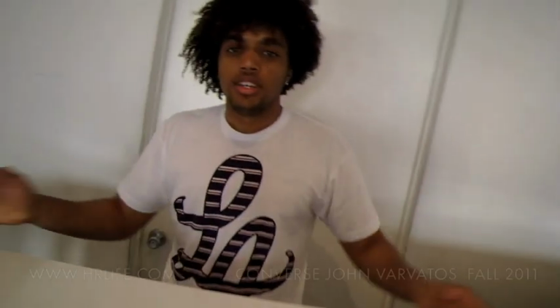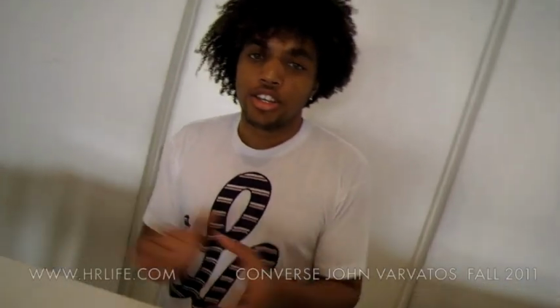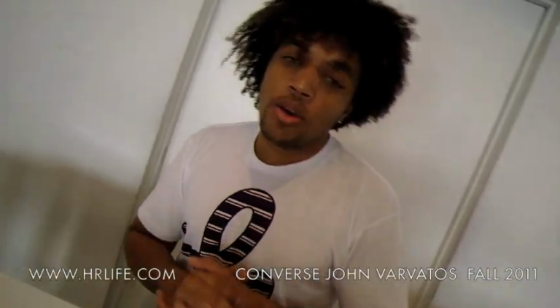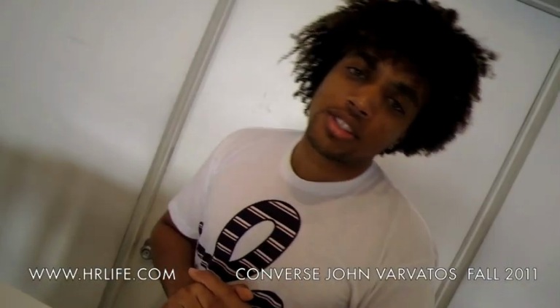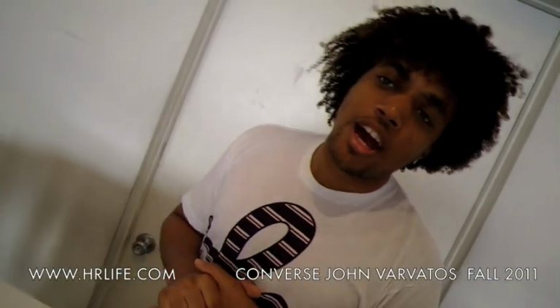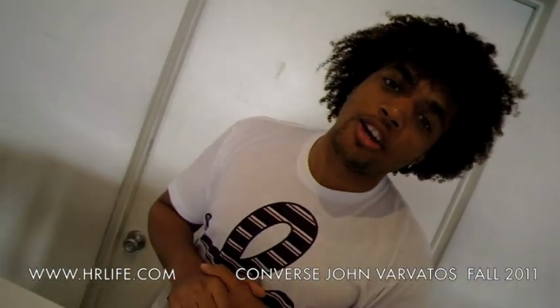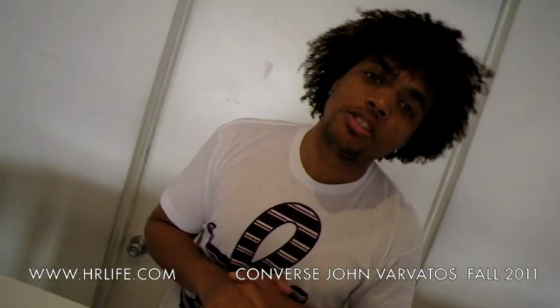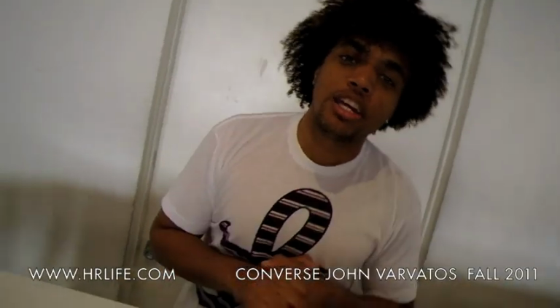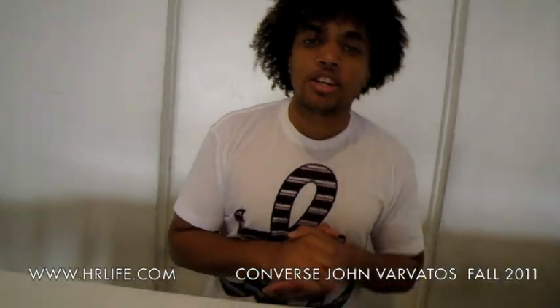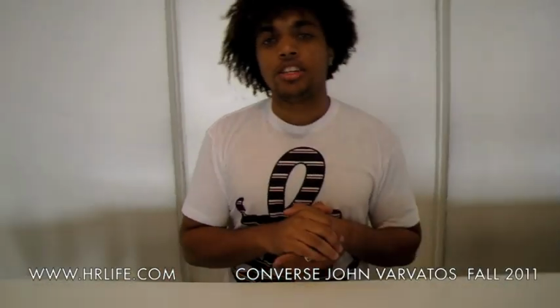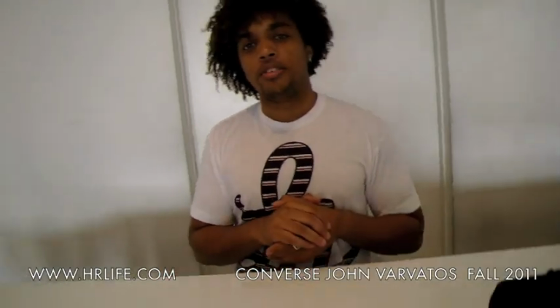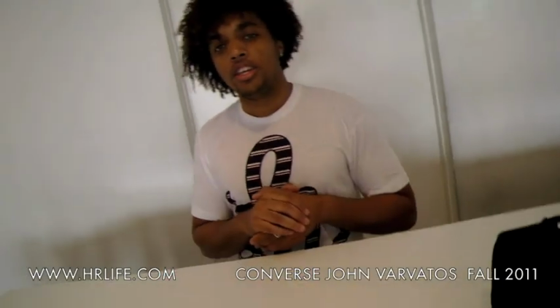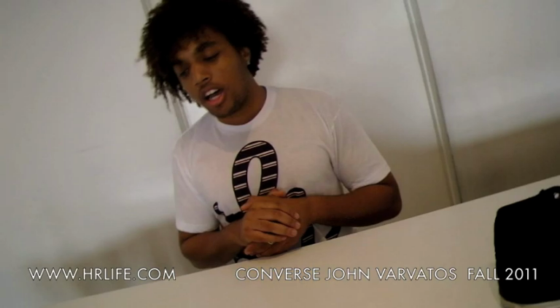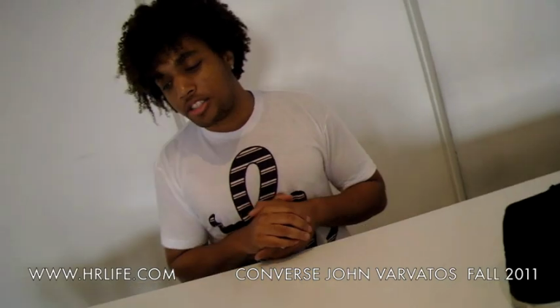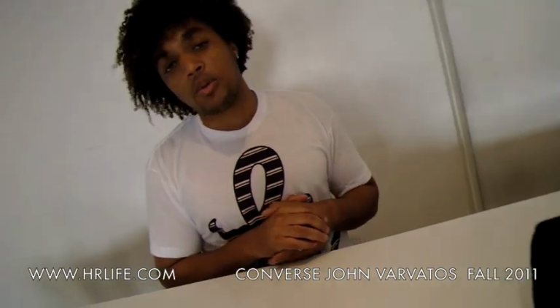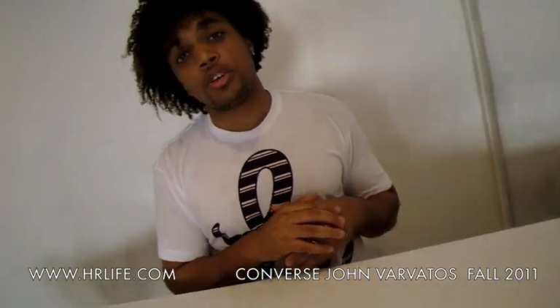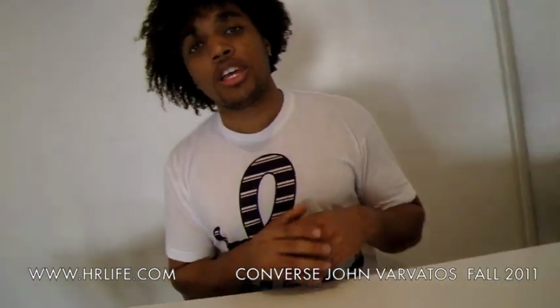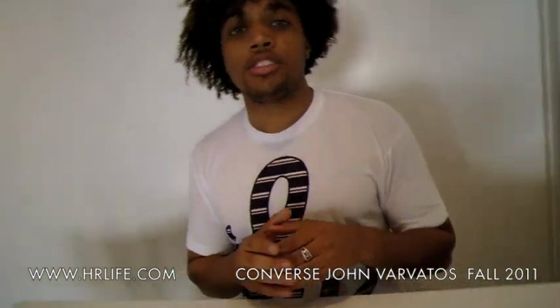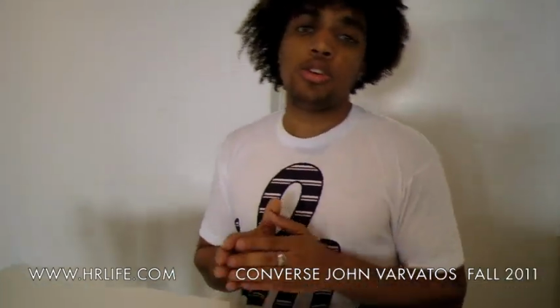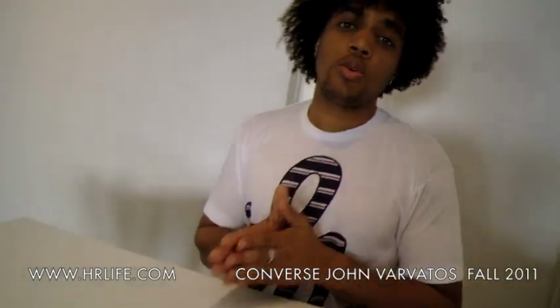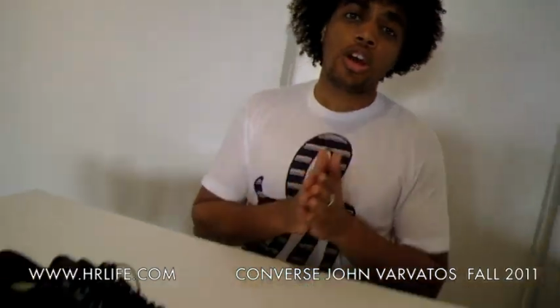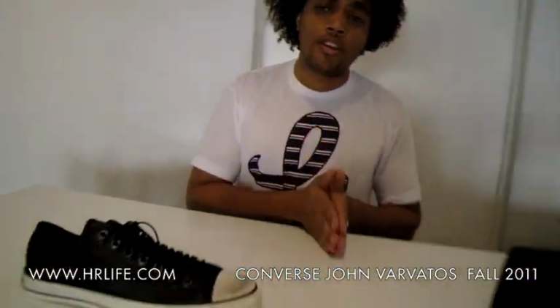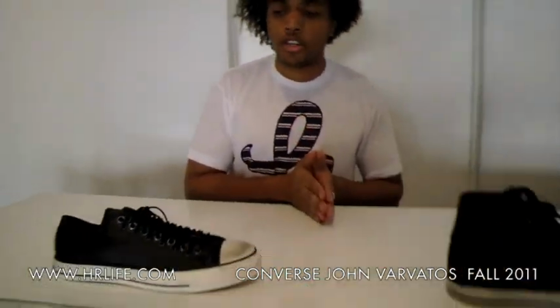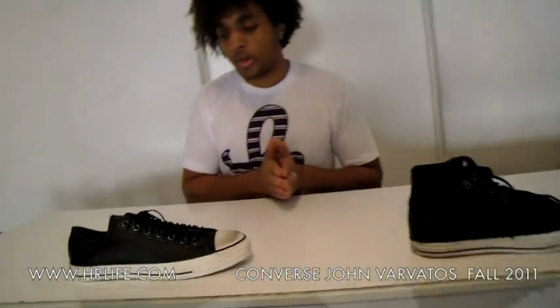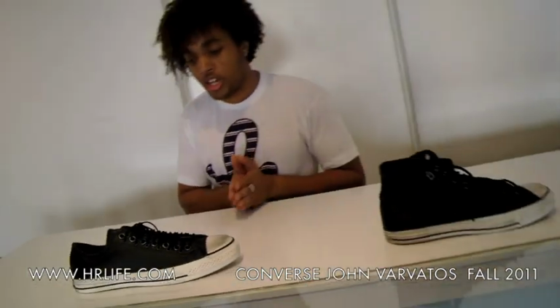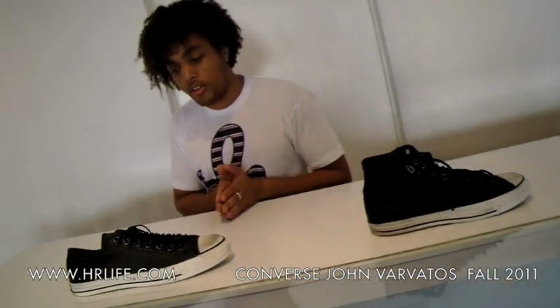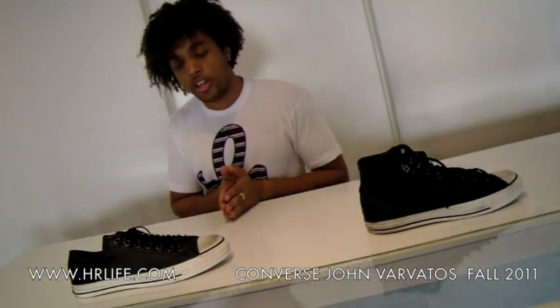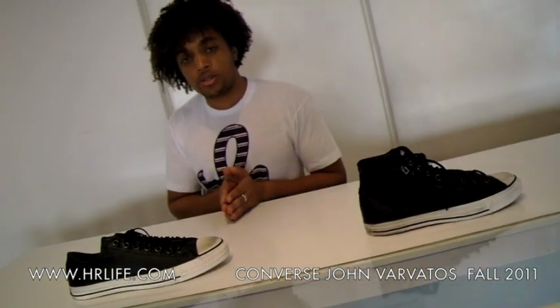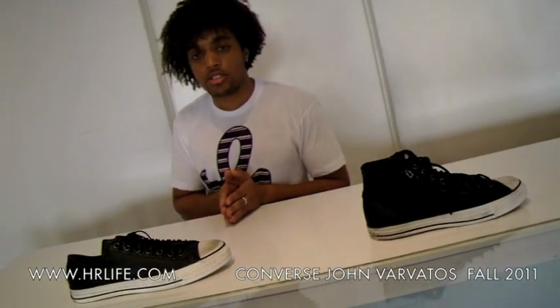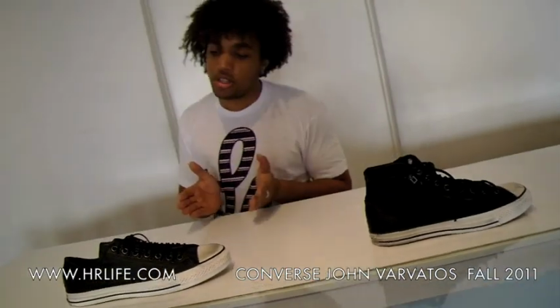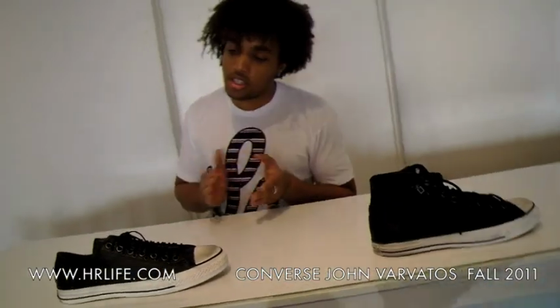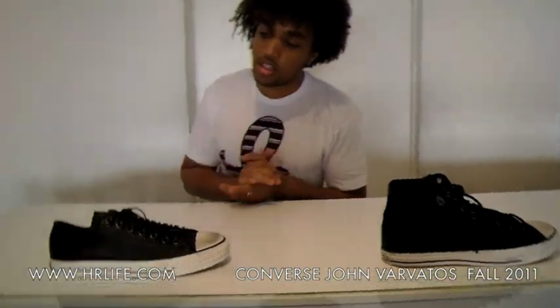Yo! It's Kyle here, hosting HRTV. Today we're showcasing the new Converse by John Barbados. So let's take a look.